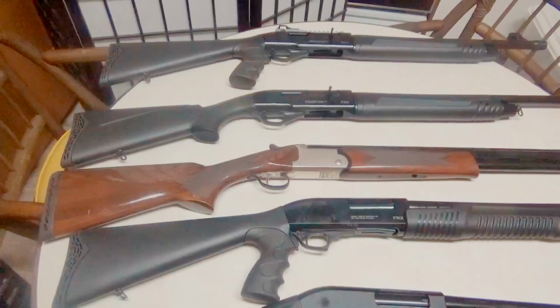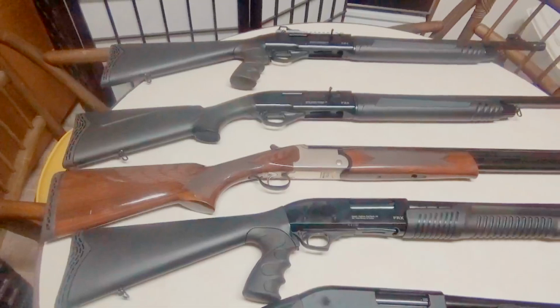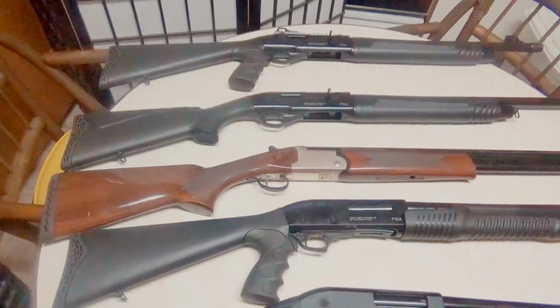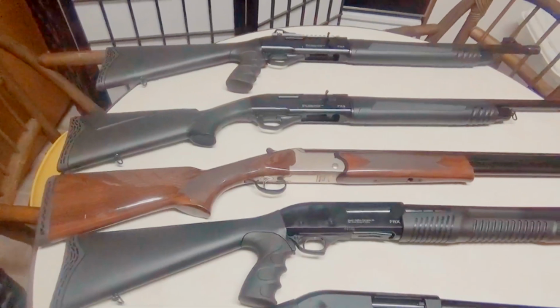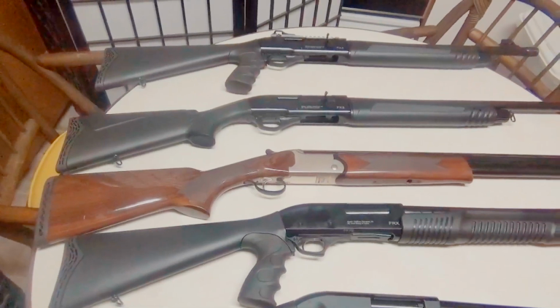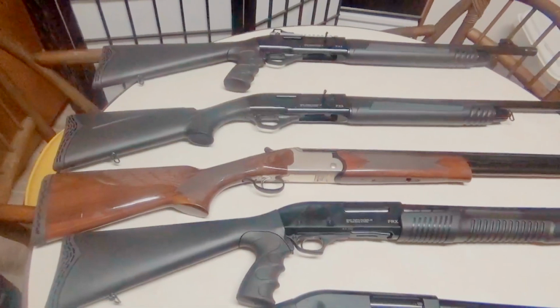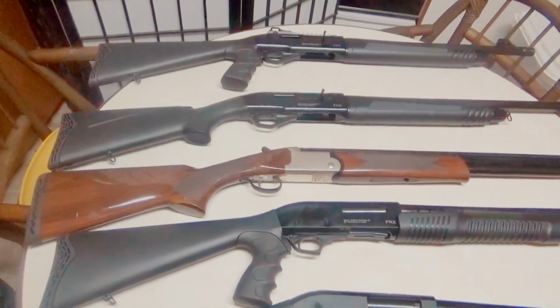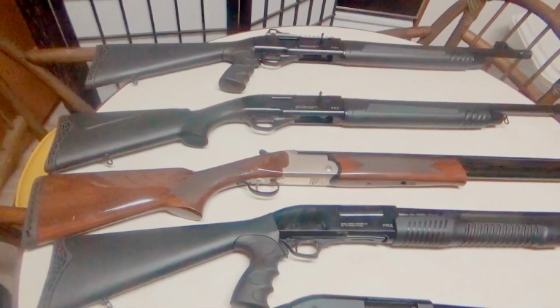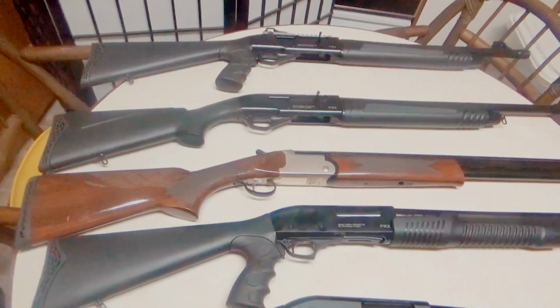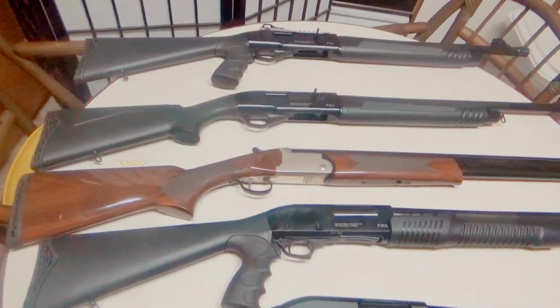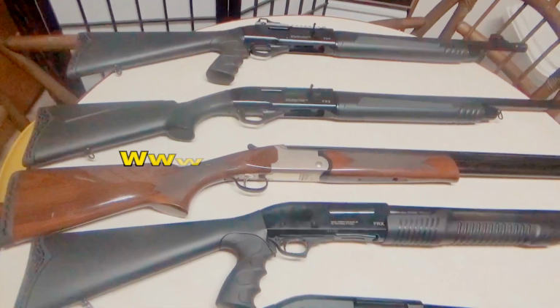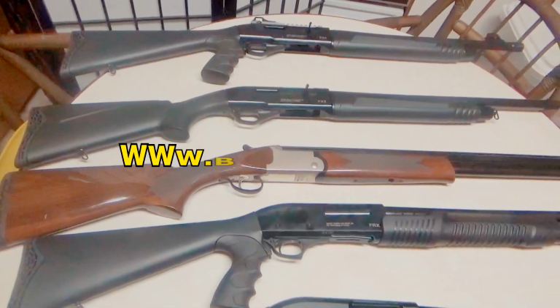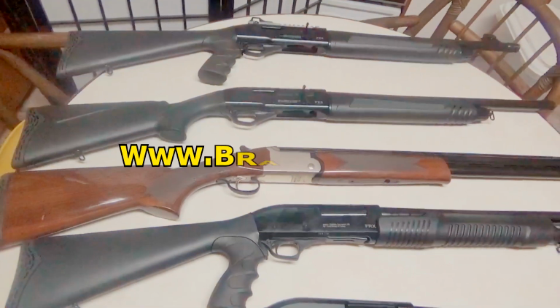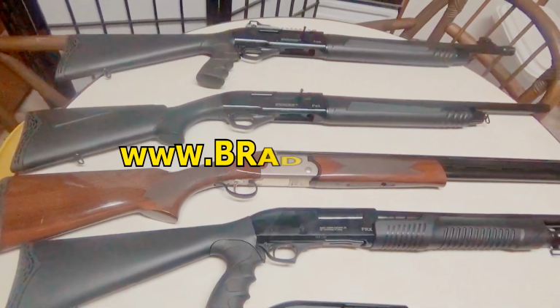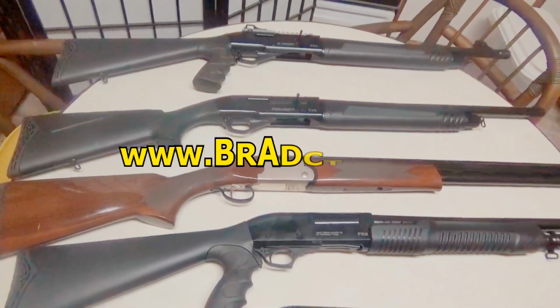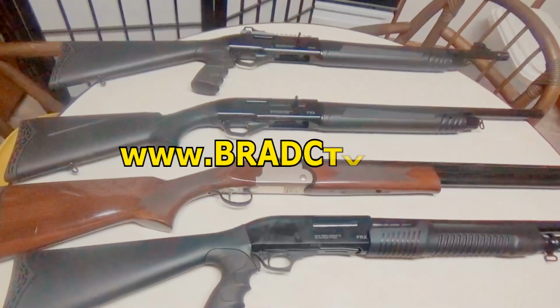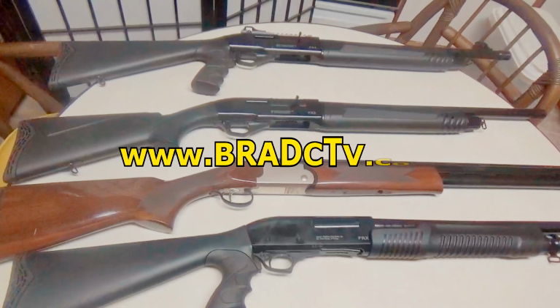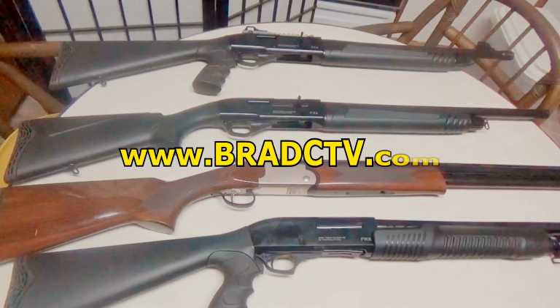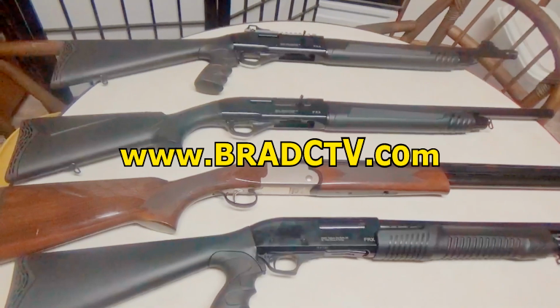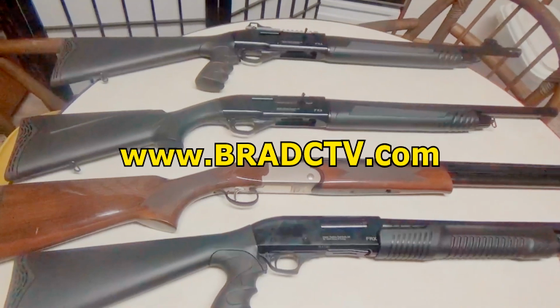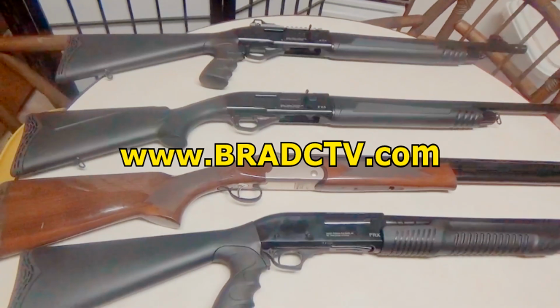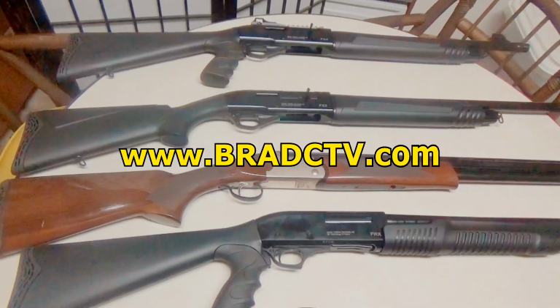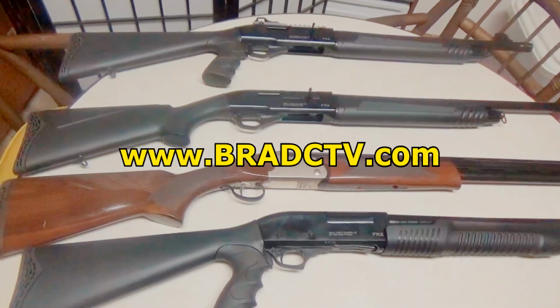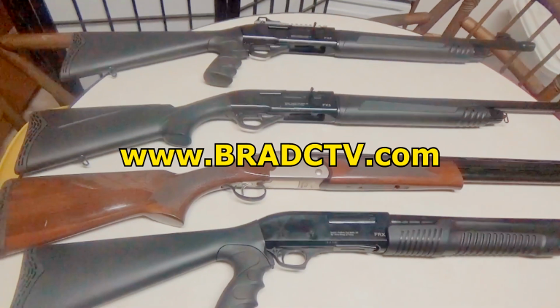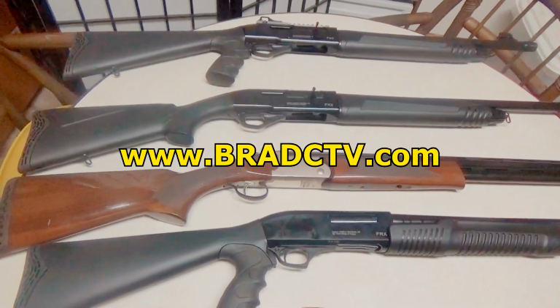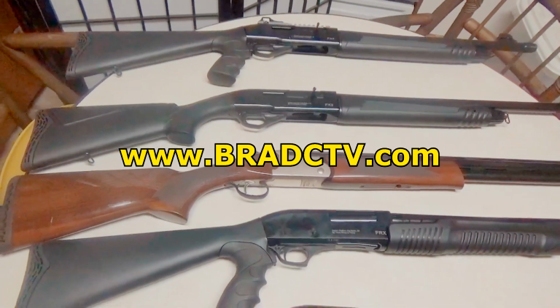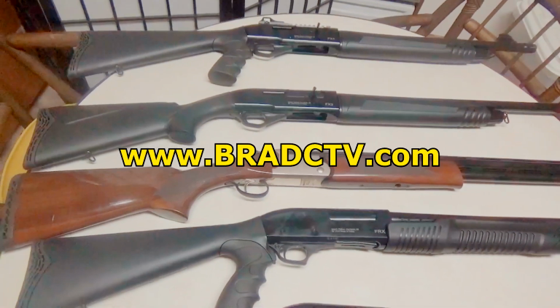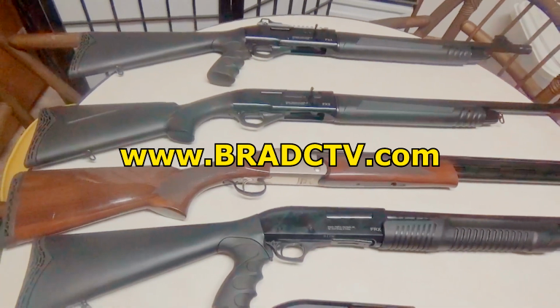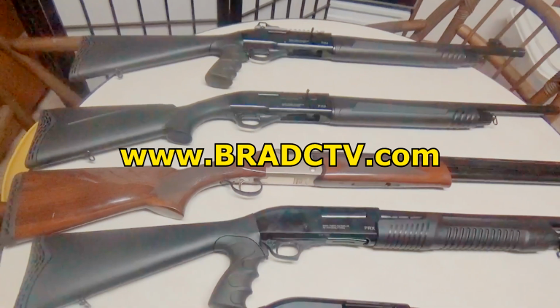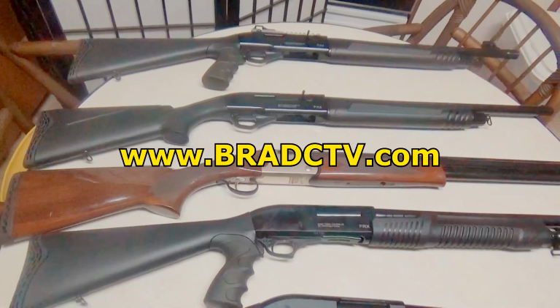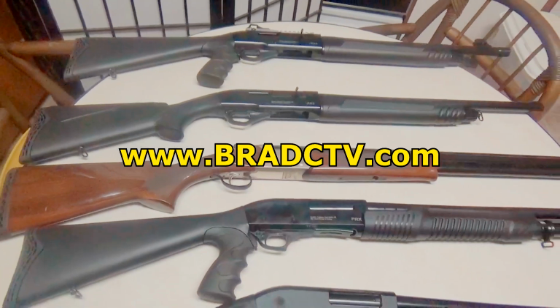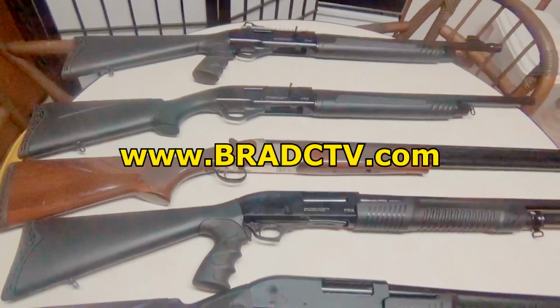Make sure you like and subscribe. Check out the Amazon links below — they help support the channel. And you can check me out at bradctv.com.